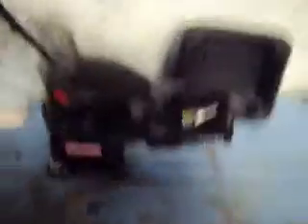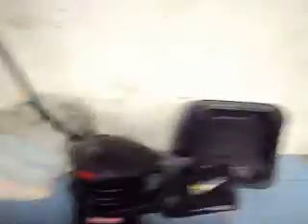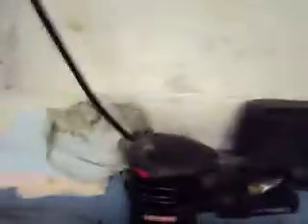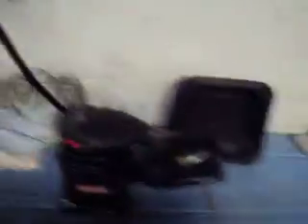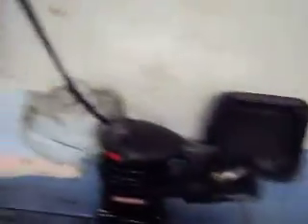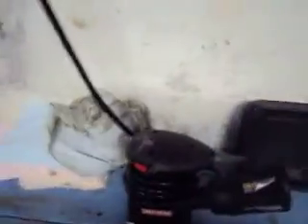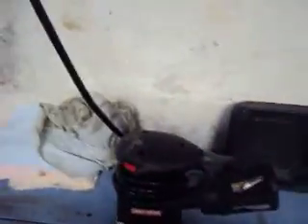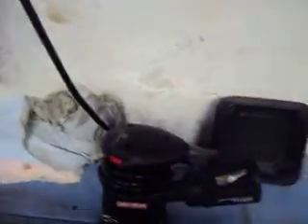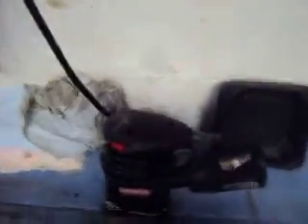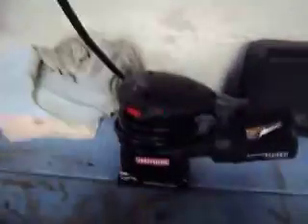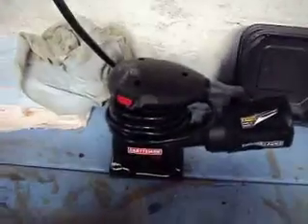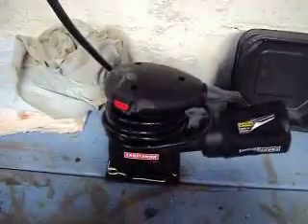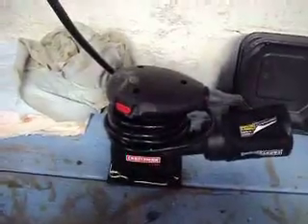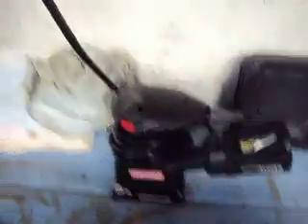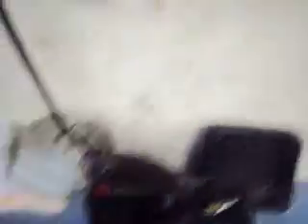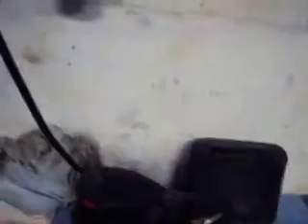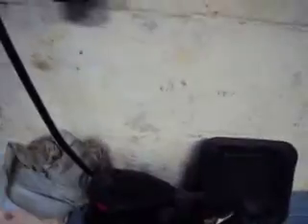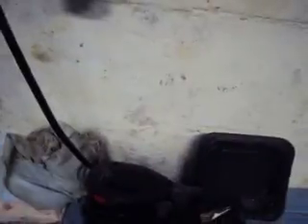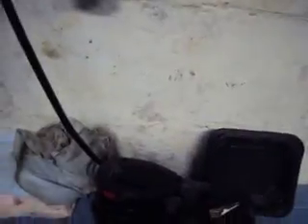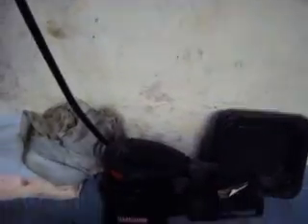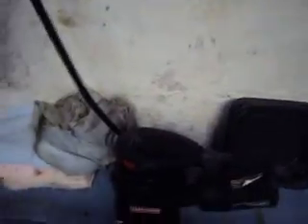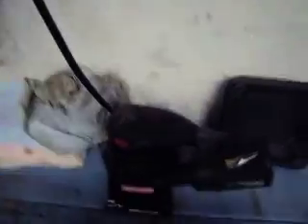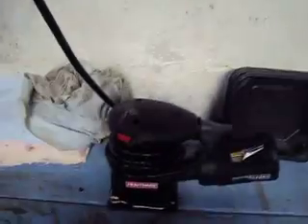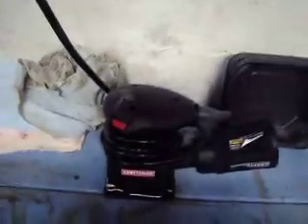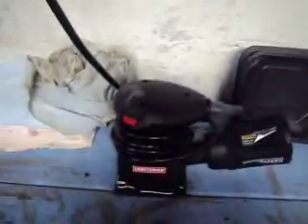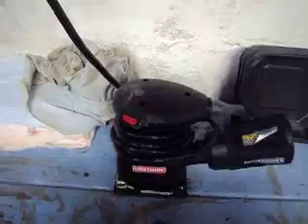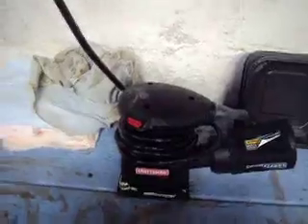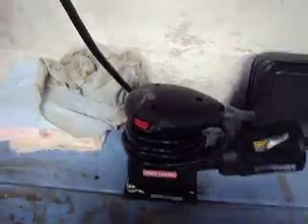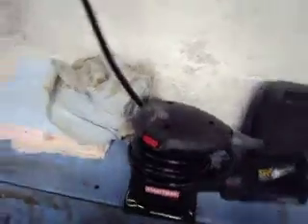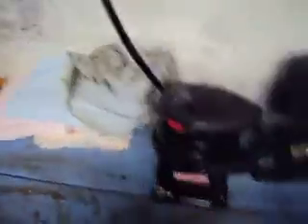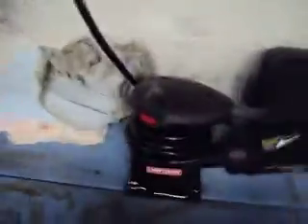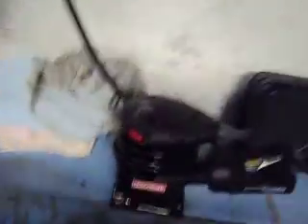Alright guys, sorry — I did another video on this sander just now, but I had to delete it because it was over 15 minutes. I wasn't paying attention to the time.